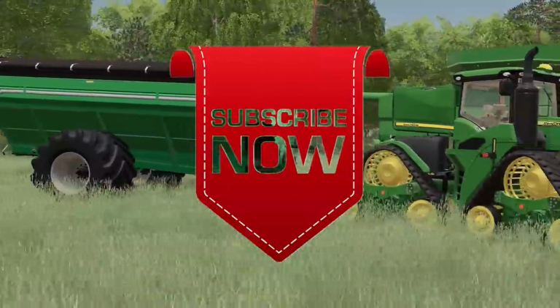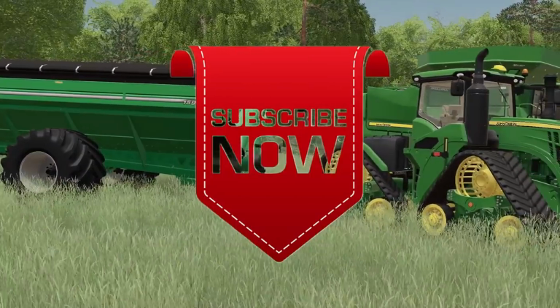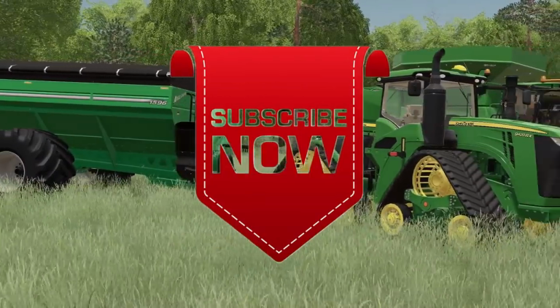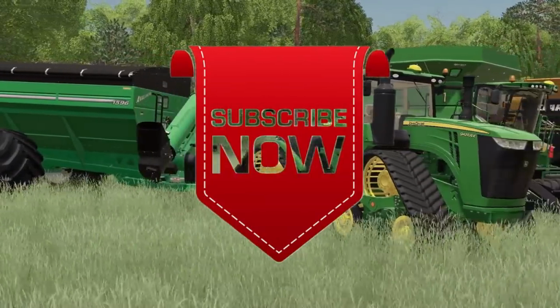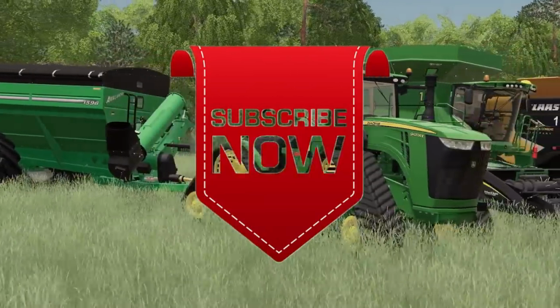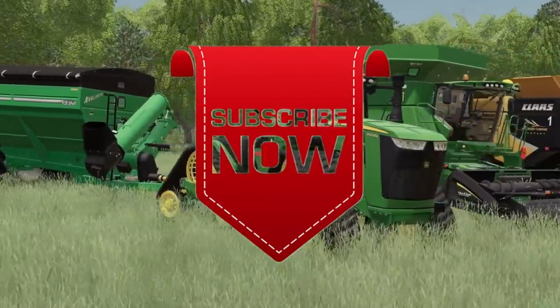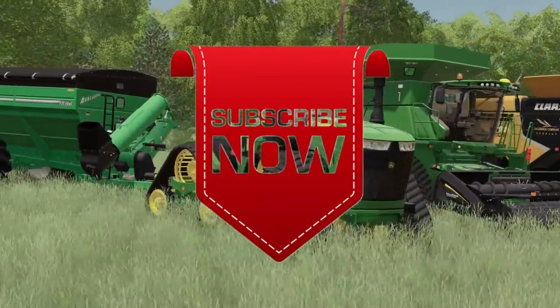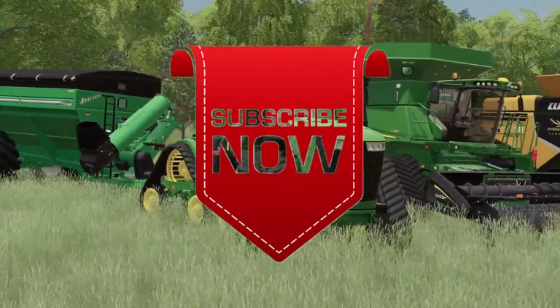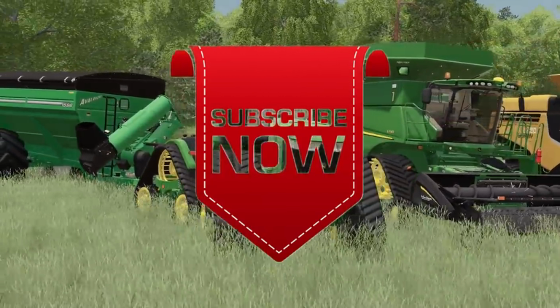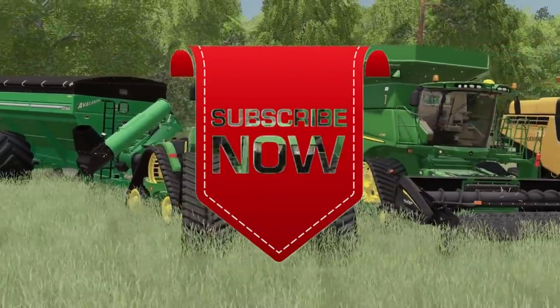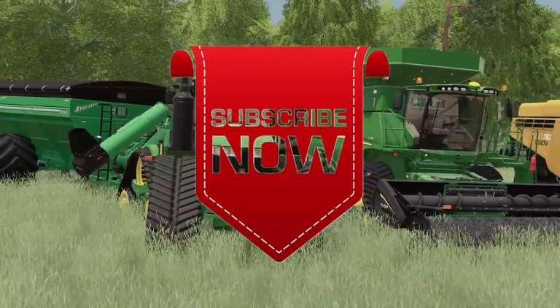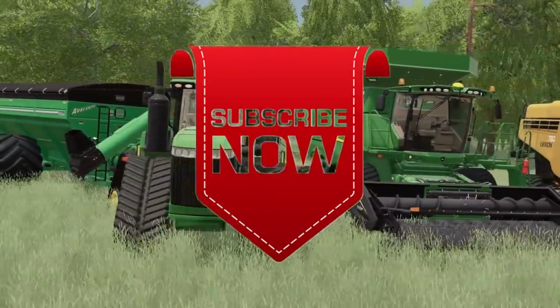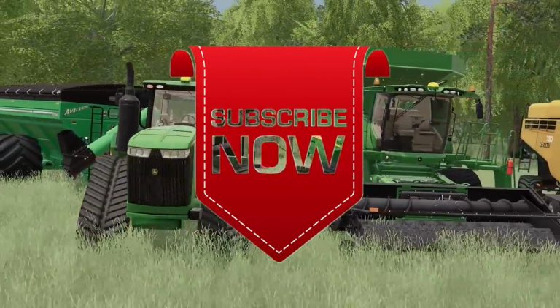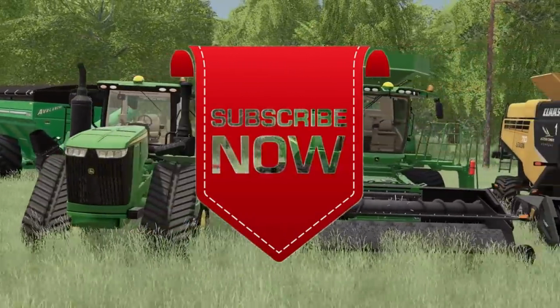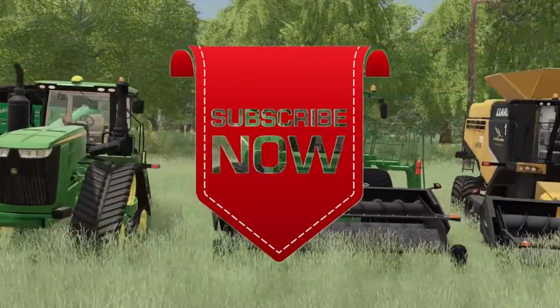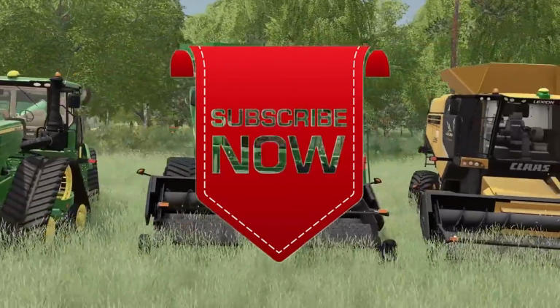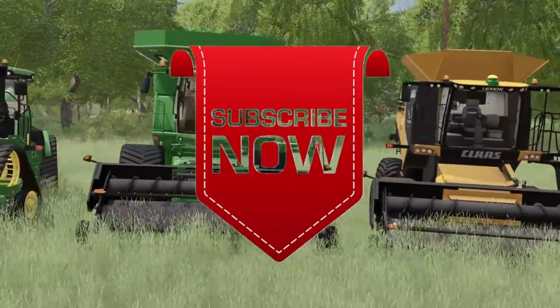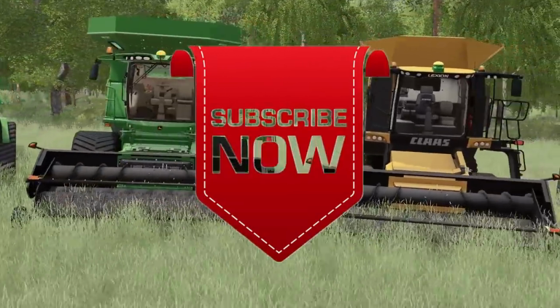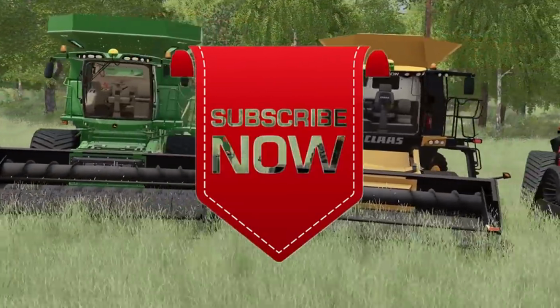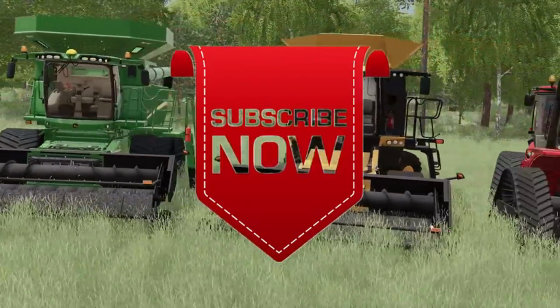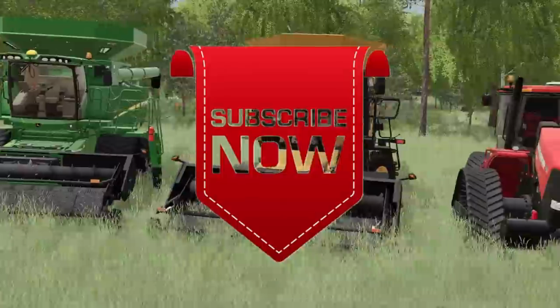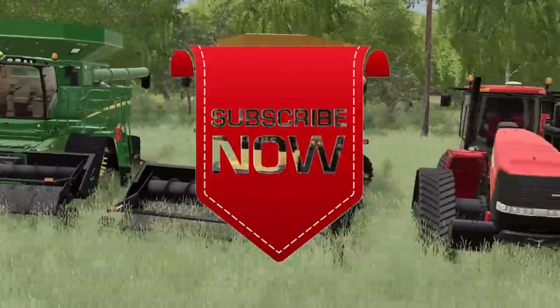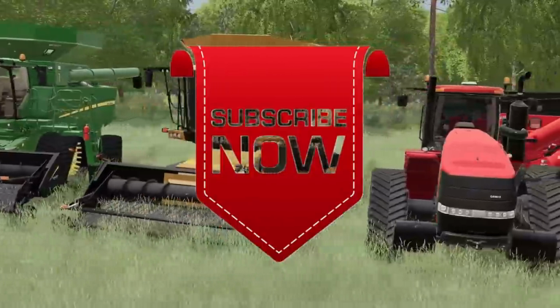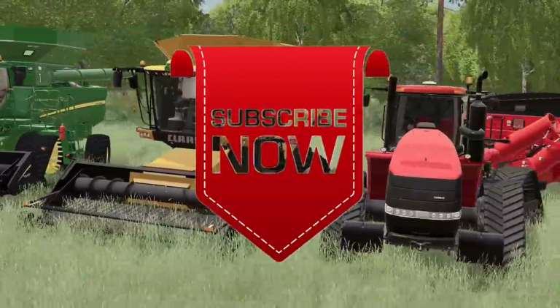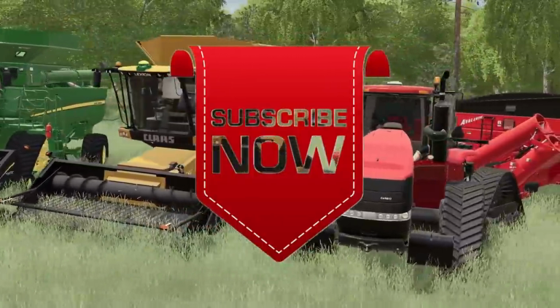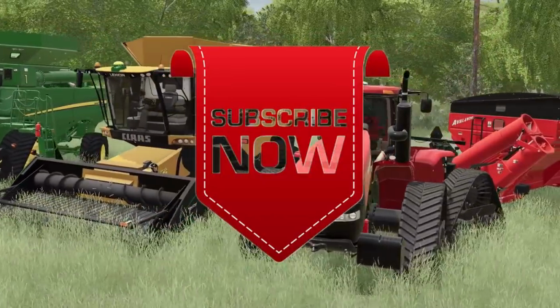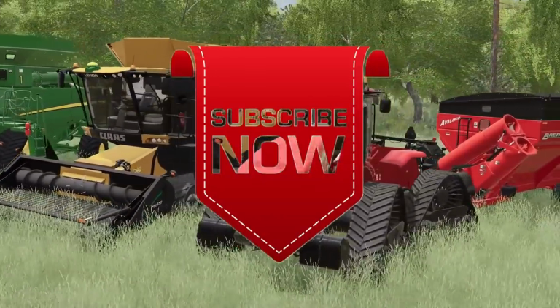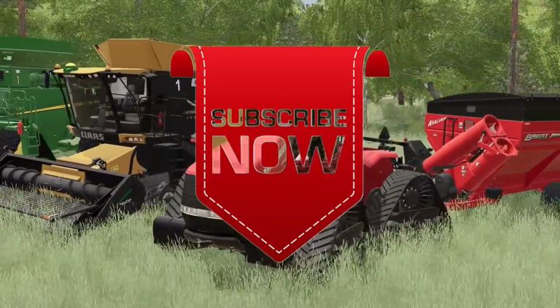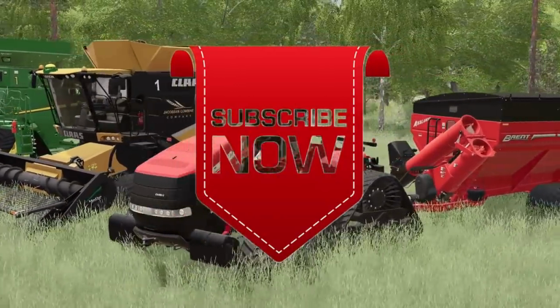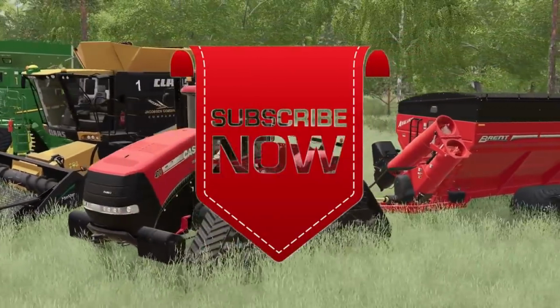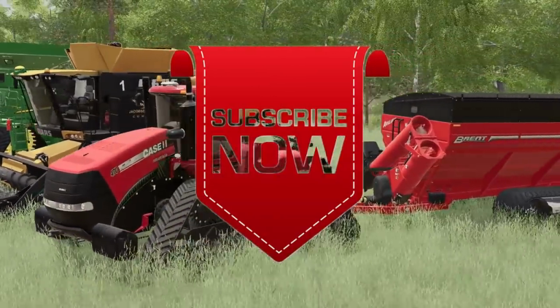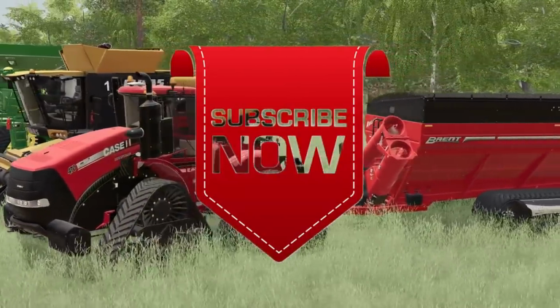Thank you all for watching. Like, comment, share, and subscribe. See you next time.